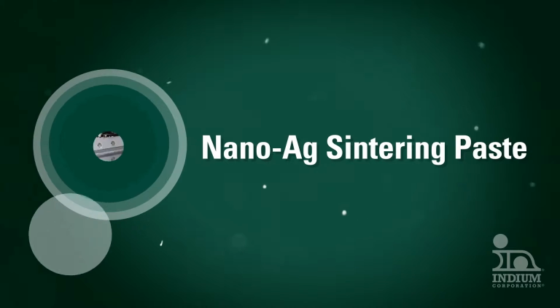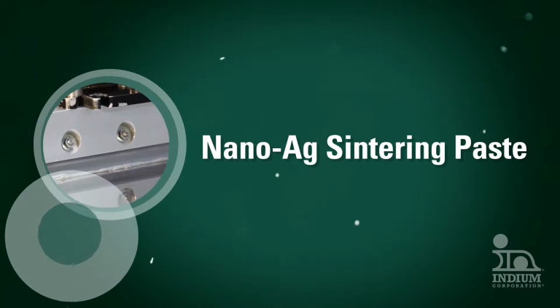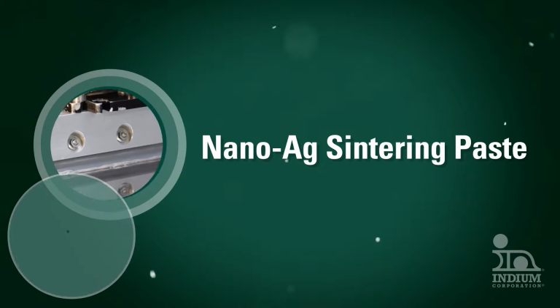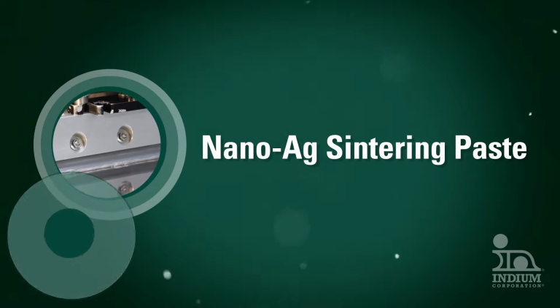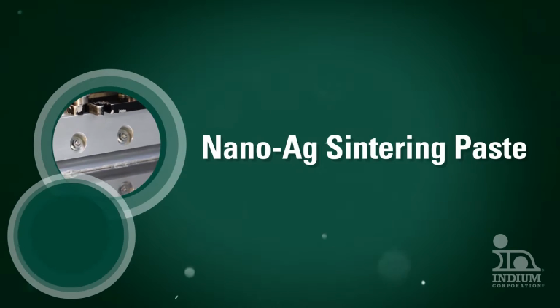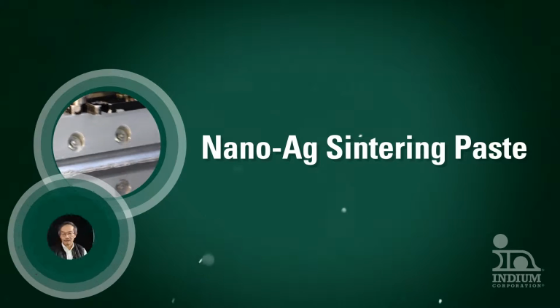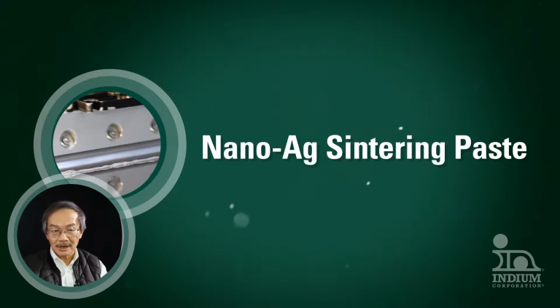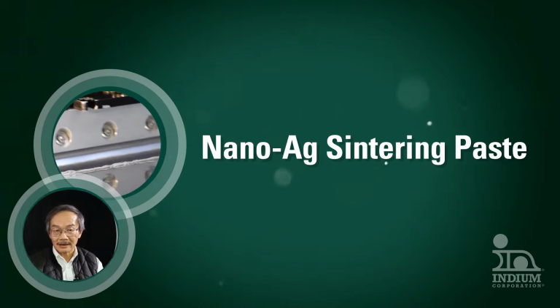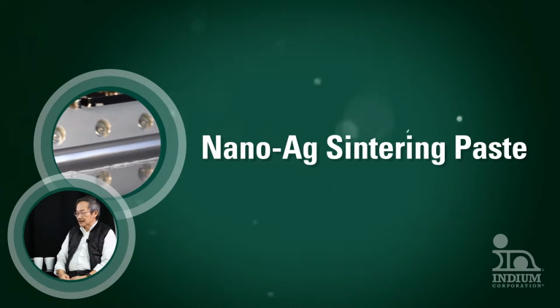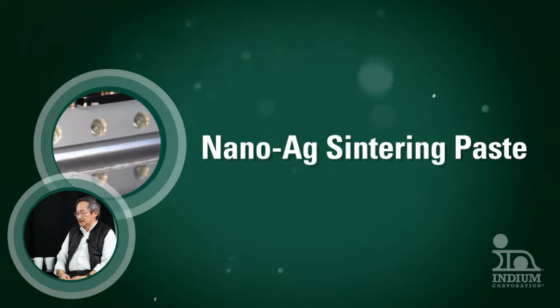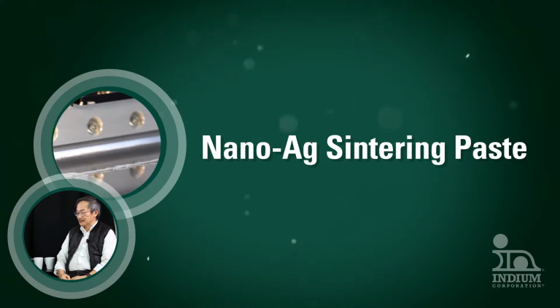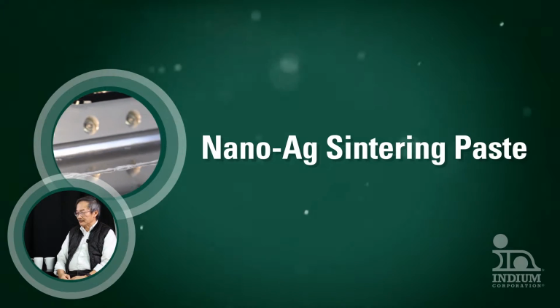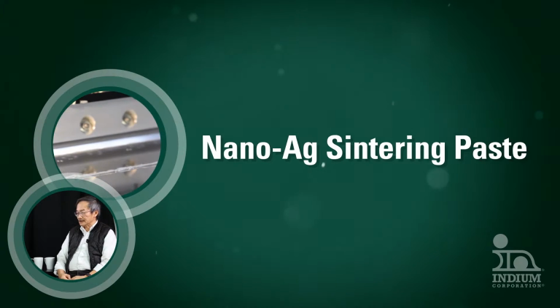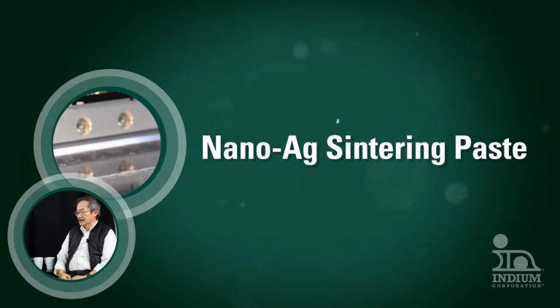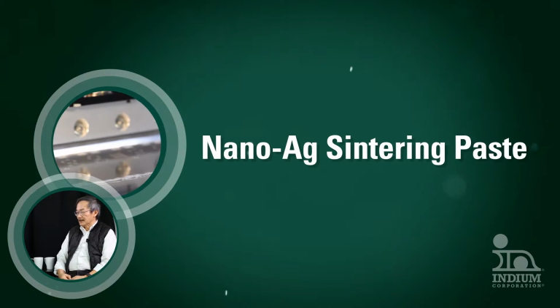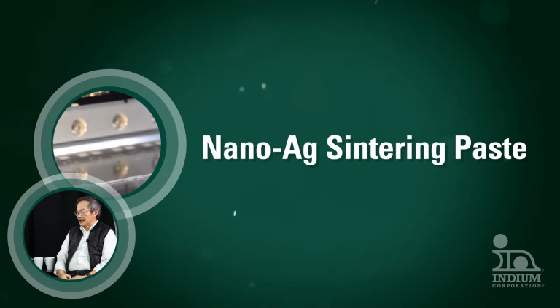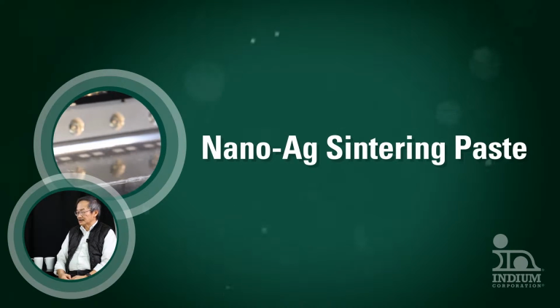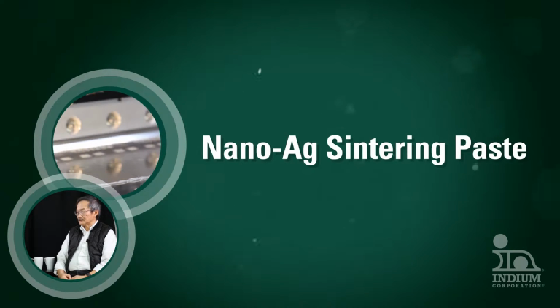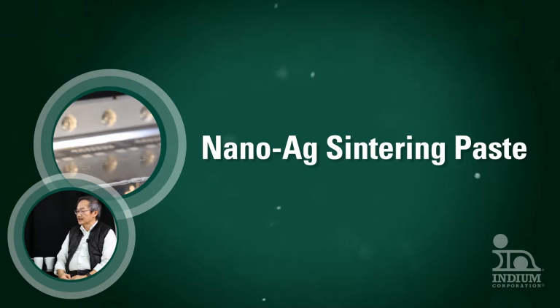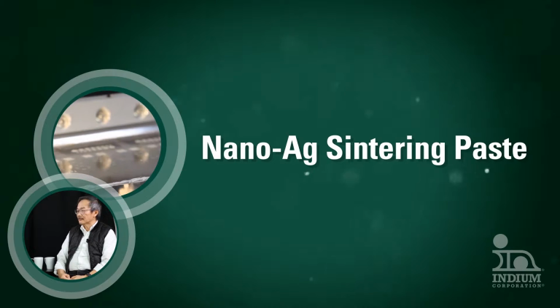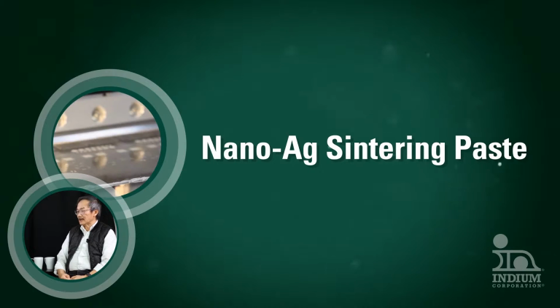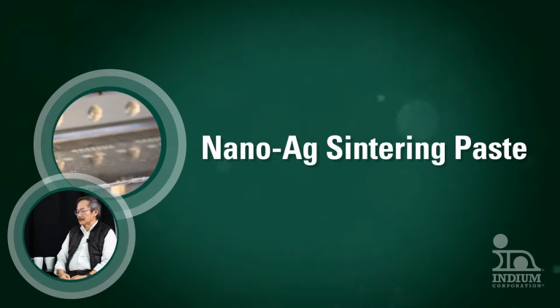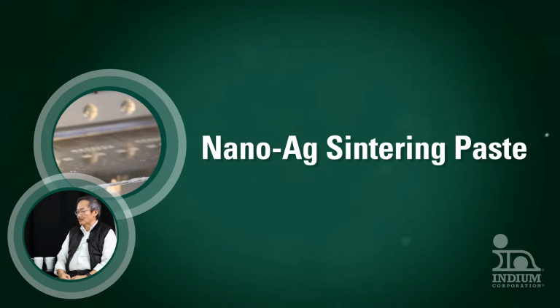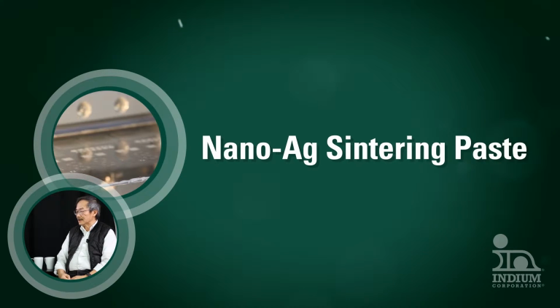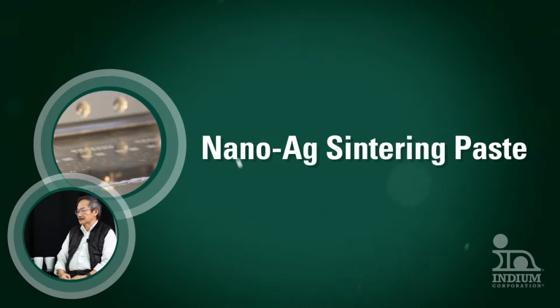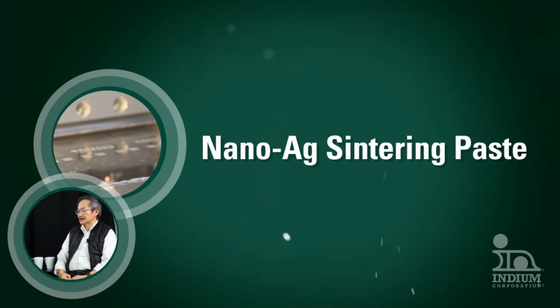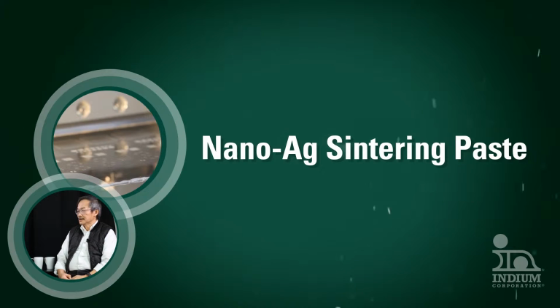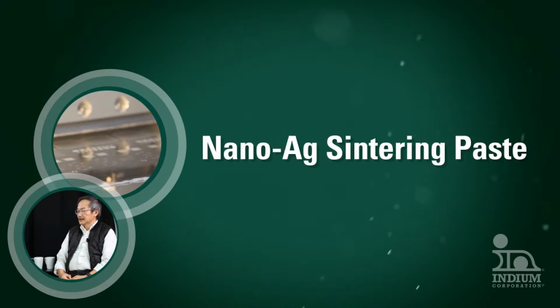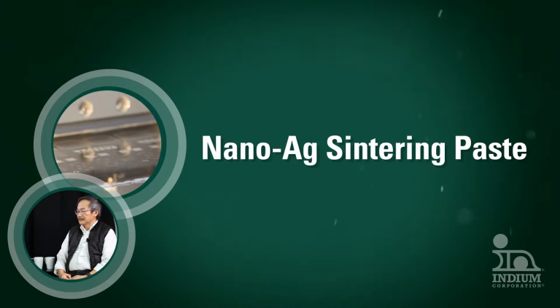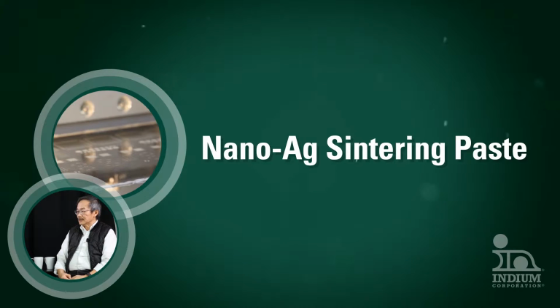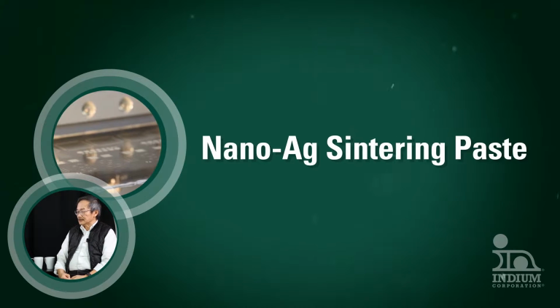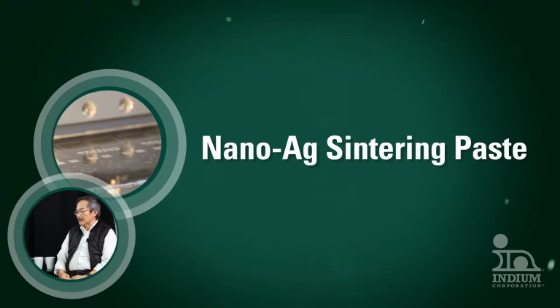This video is for anyone wondering about working with silver sintering materials. It will cover the roles of porosity and pressure.